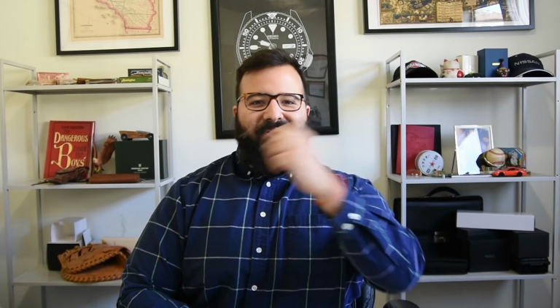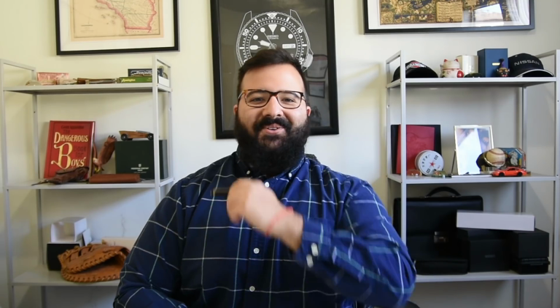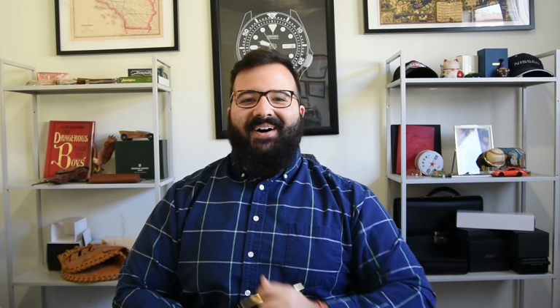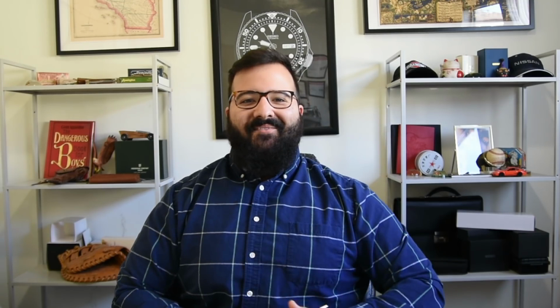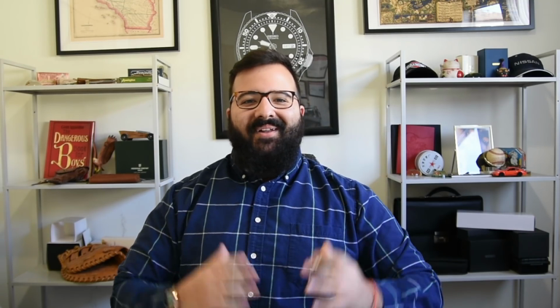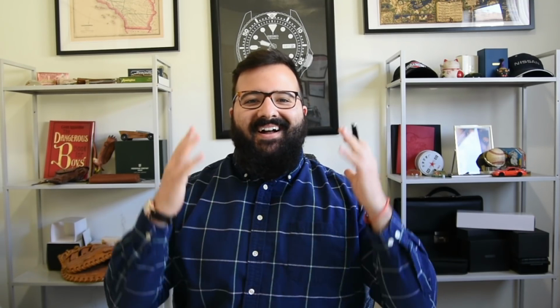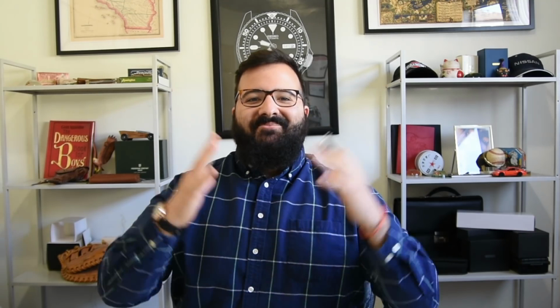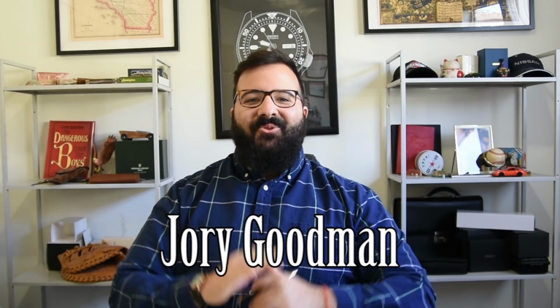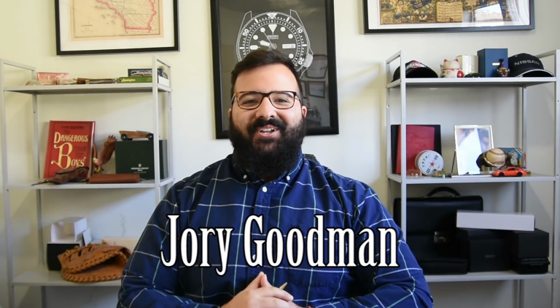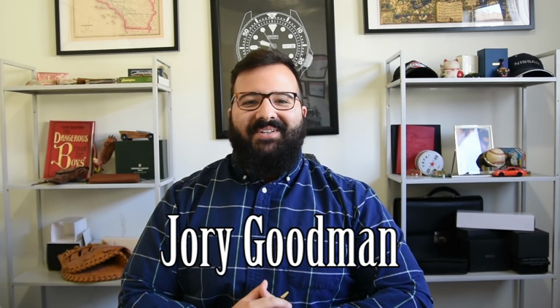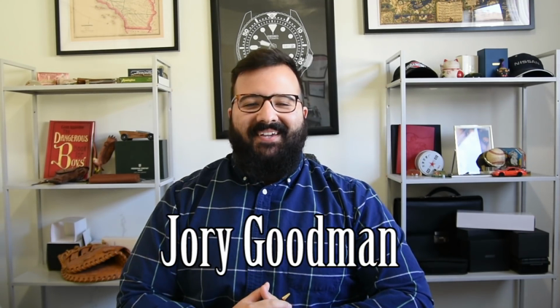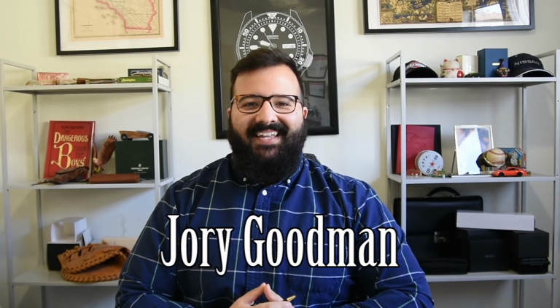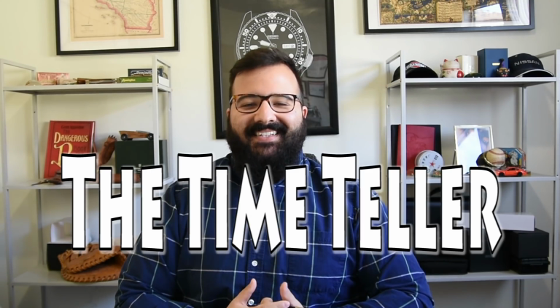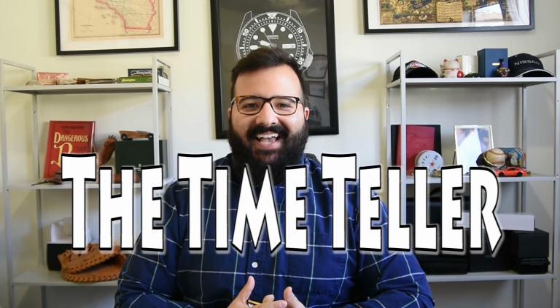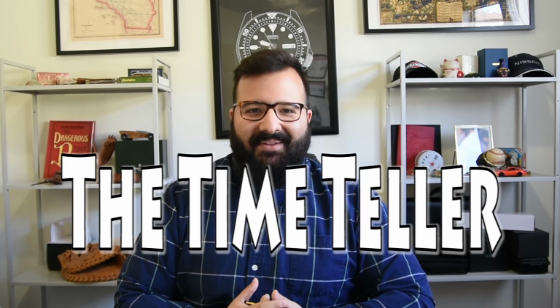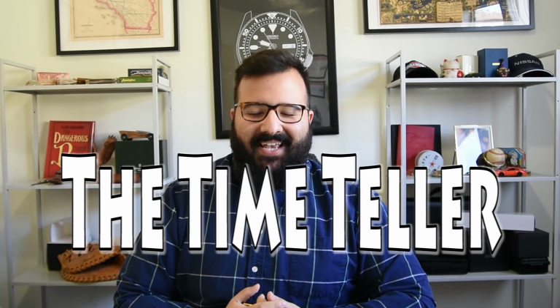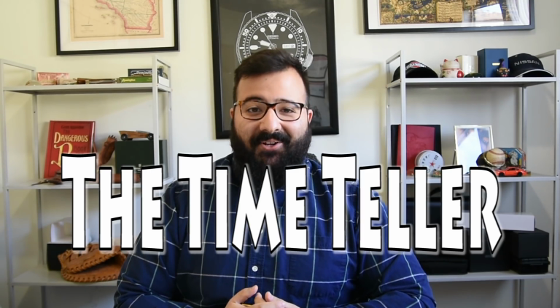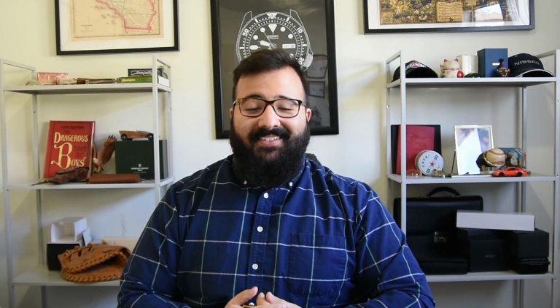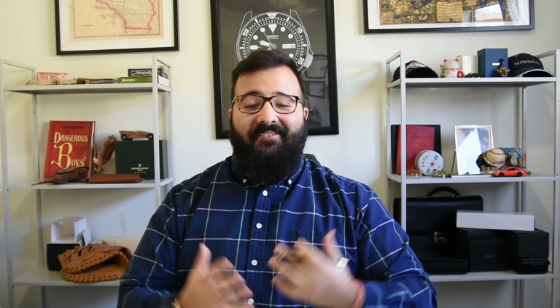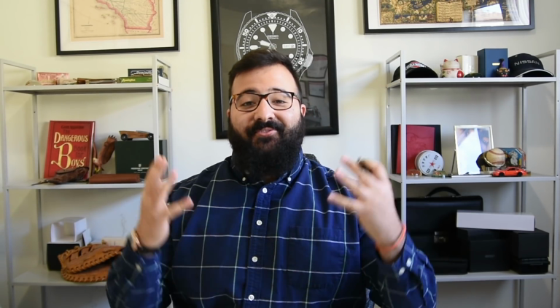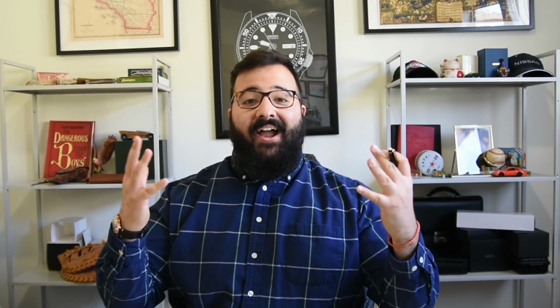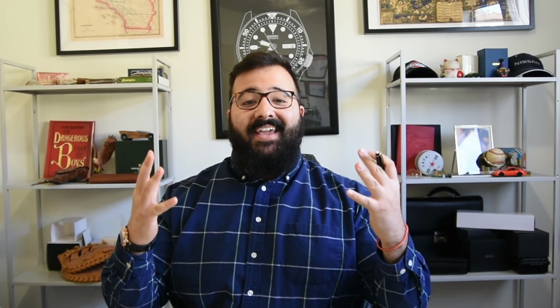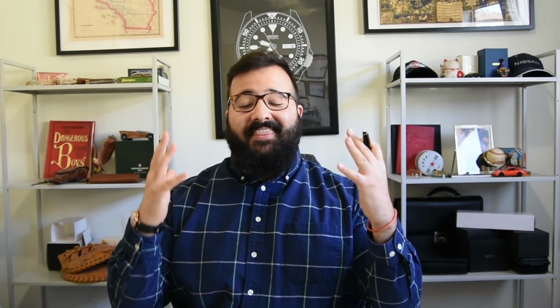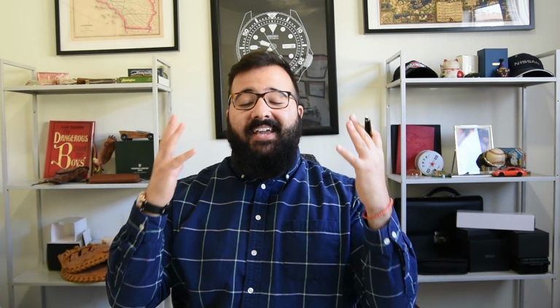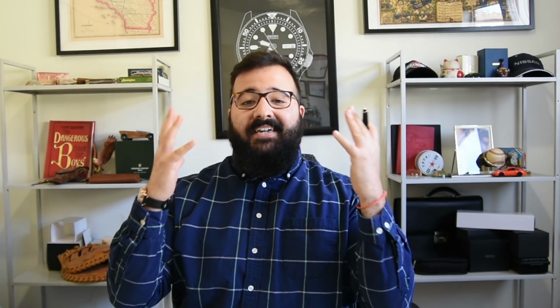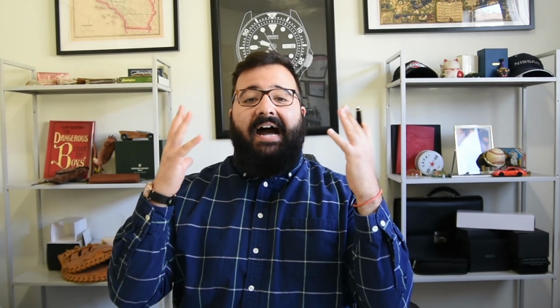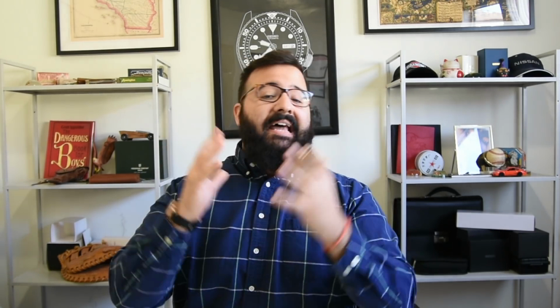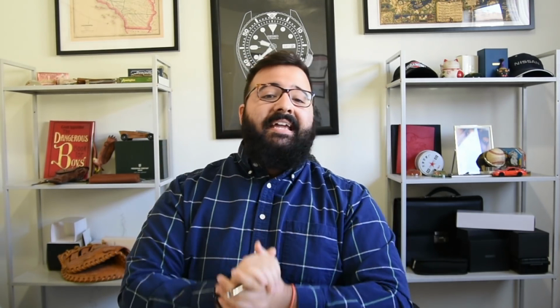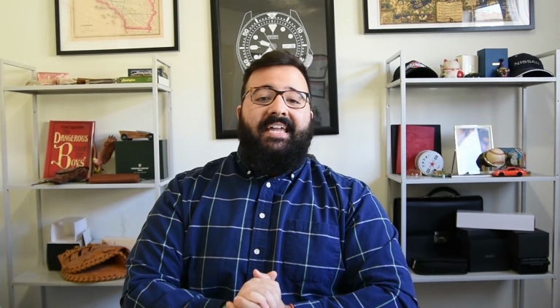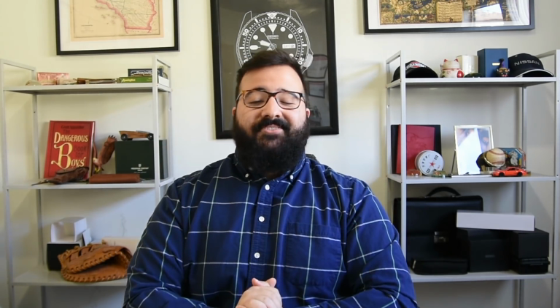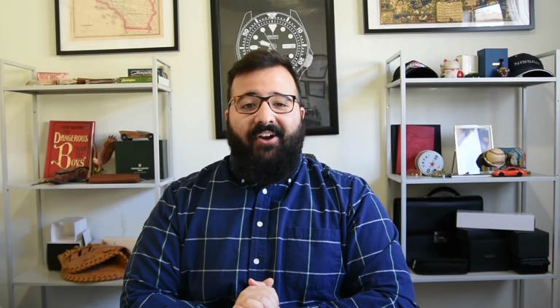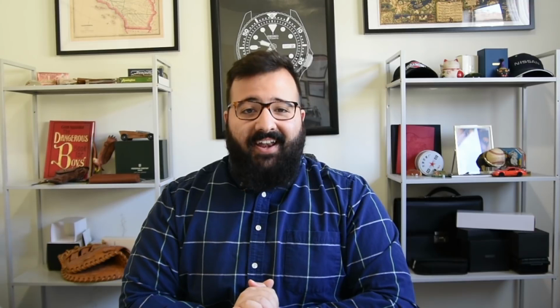What's going on everybody? I'm Jory Goodman, the Time Teller. It's now Friday — thank God it's Friday.